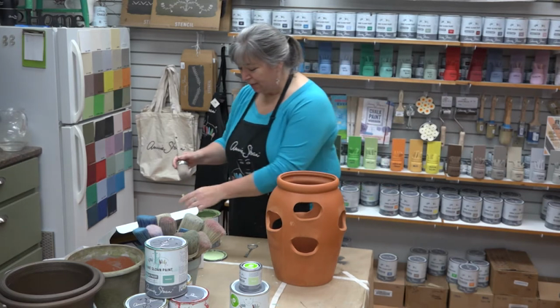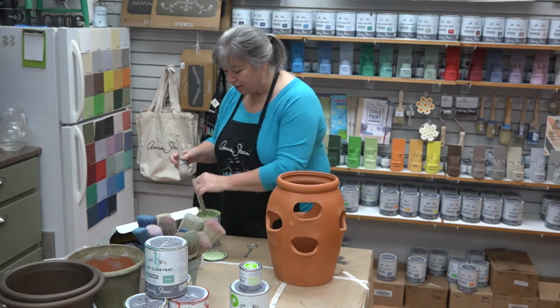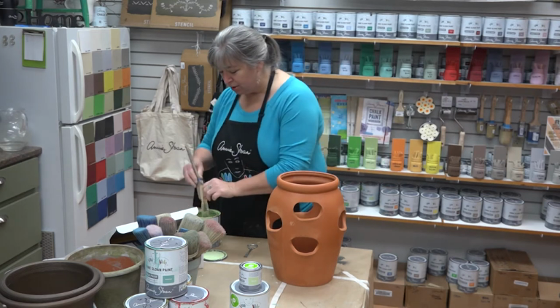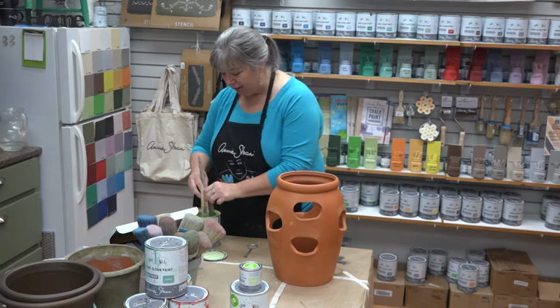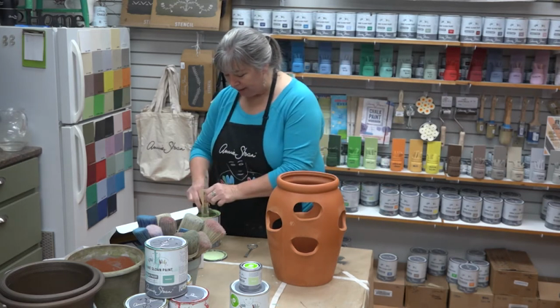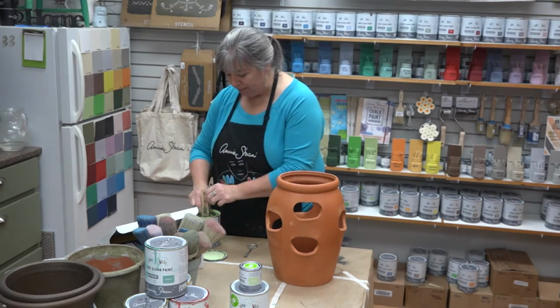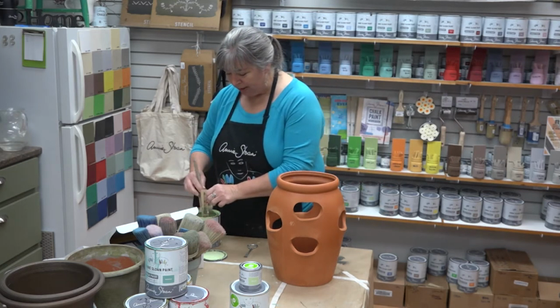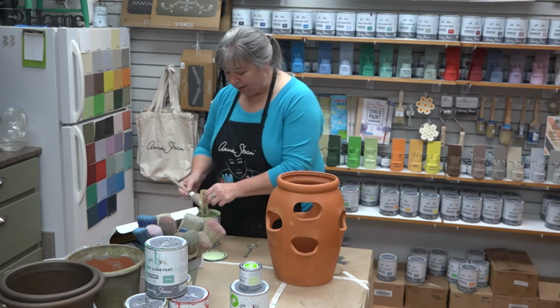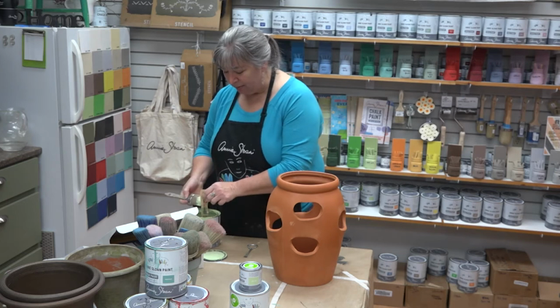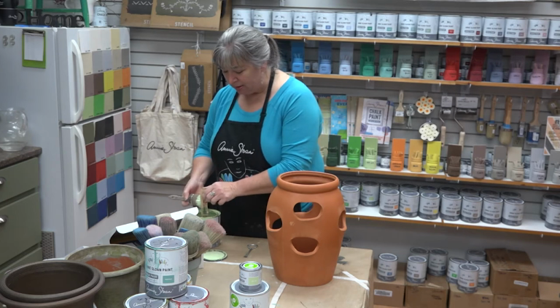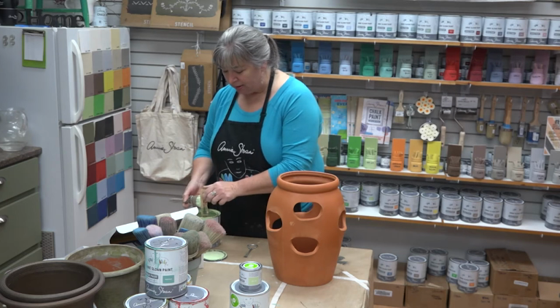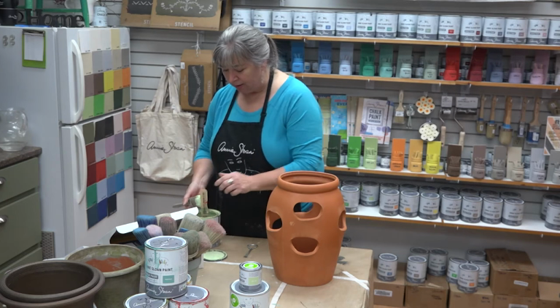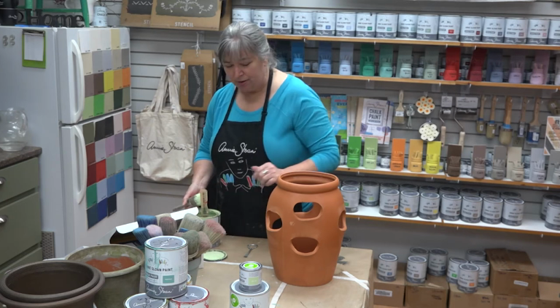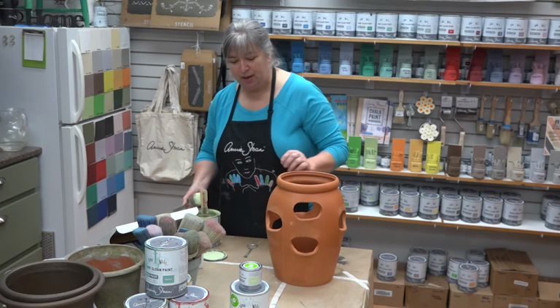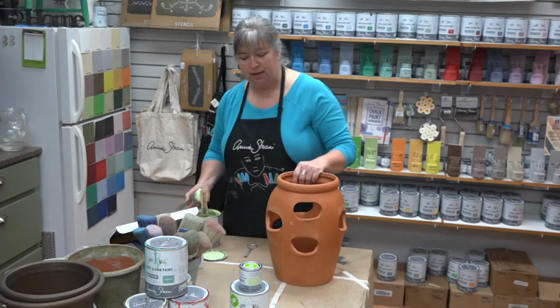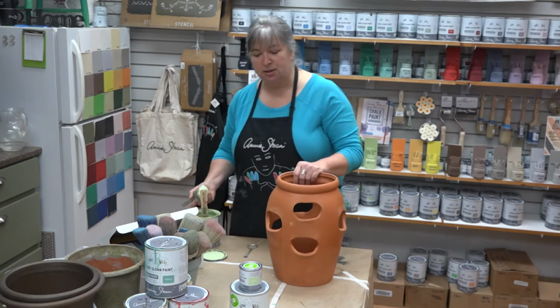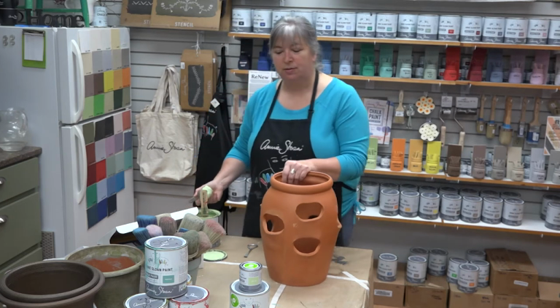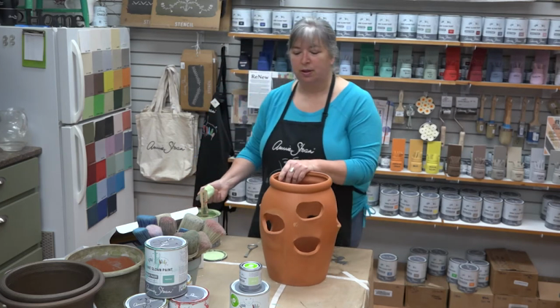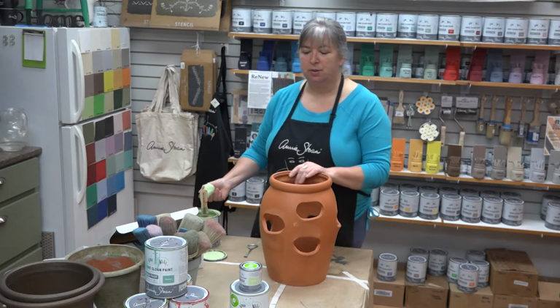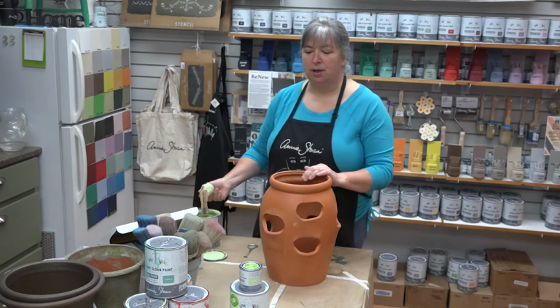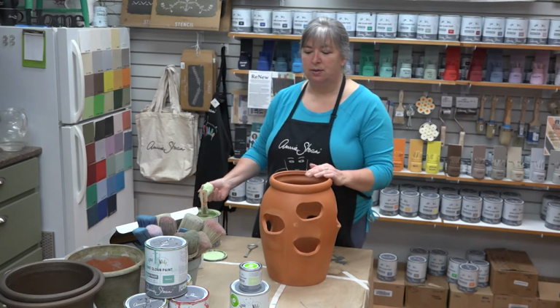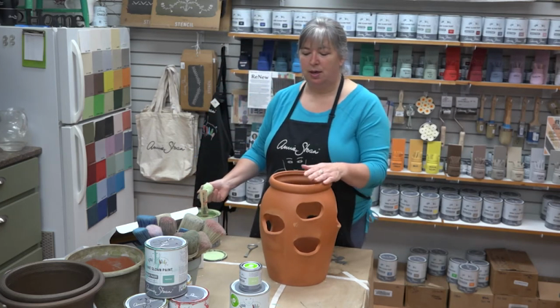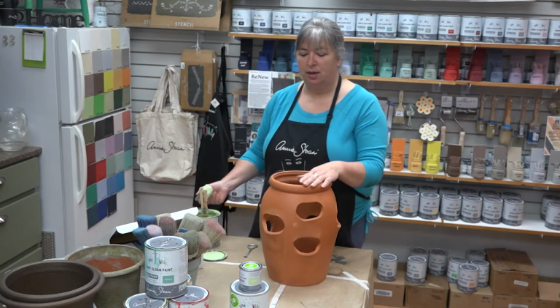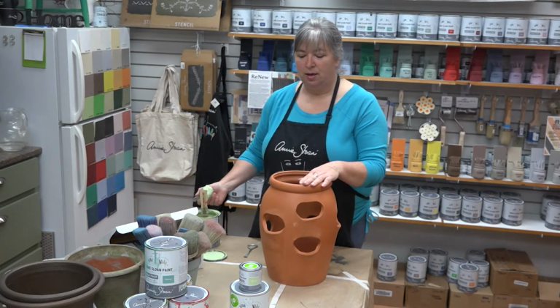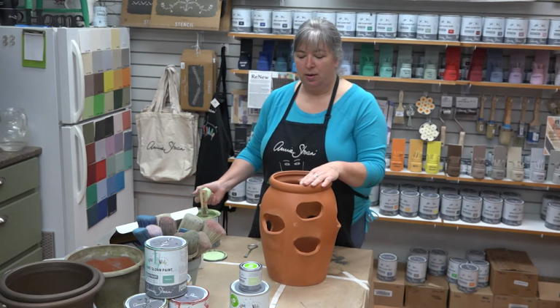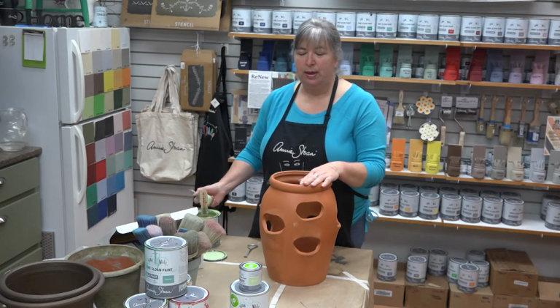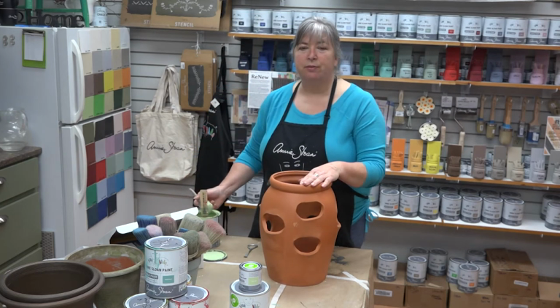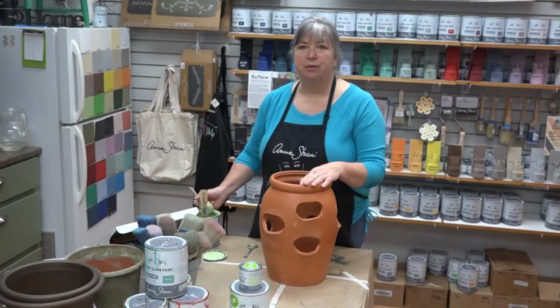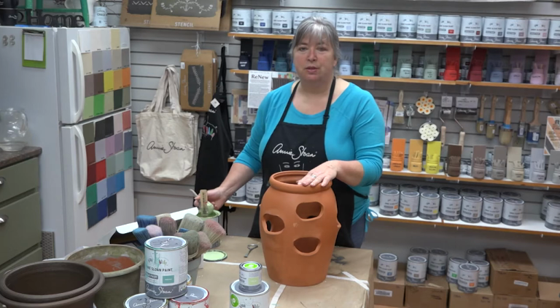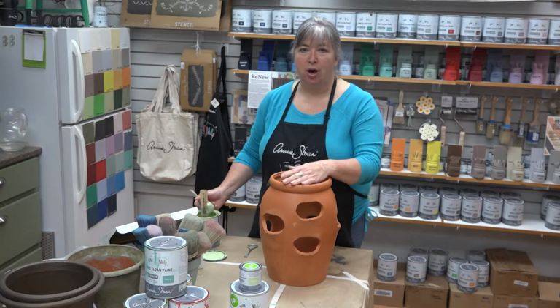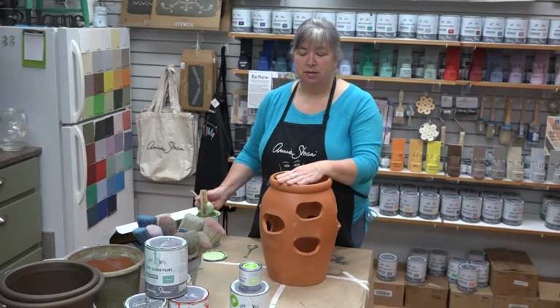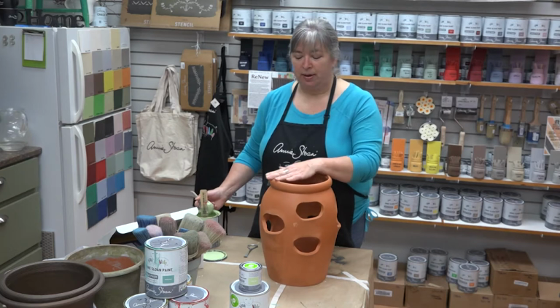I'm using Lem Lem. Lem Lem is a color that Annie Sloan developed as a way to fundraise for Oxfam.